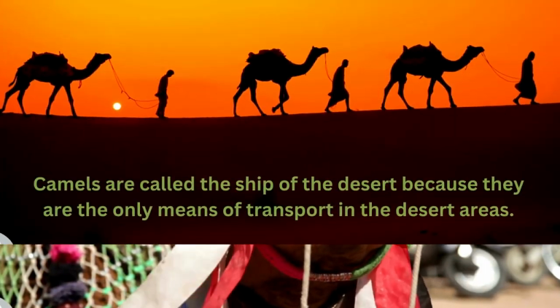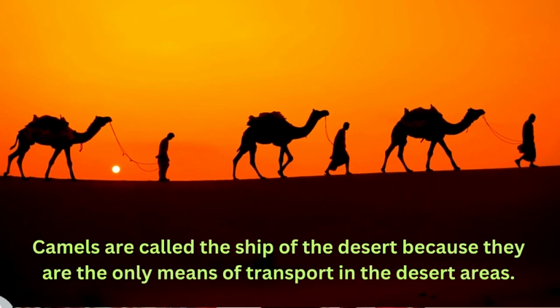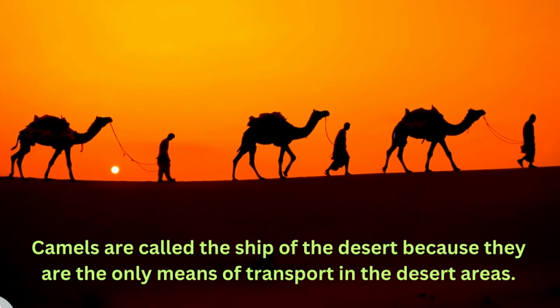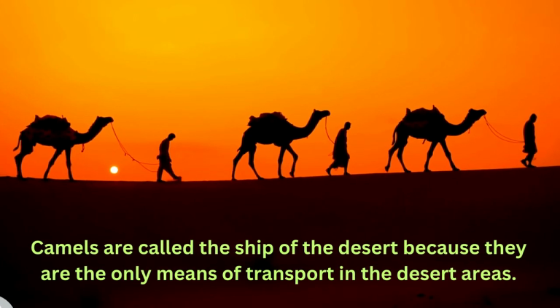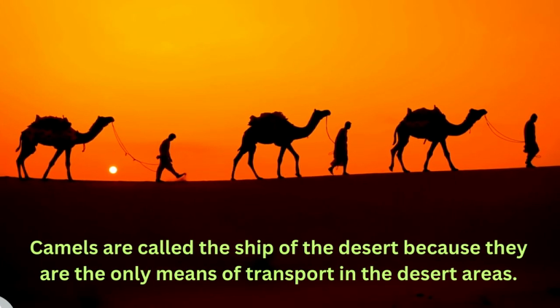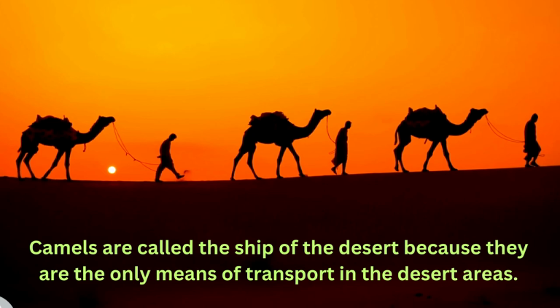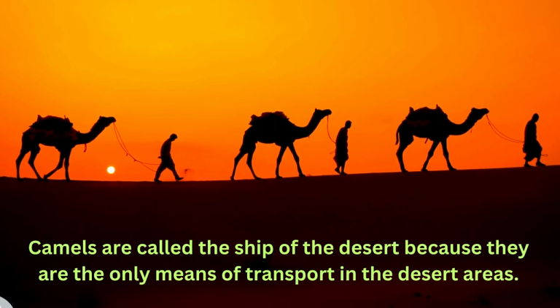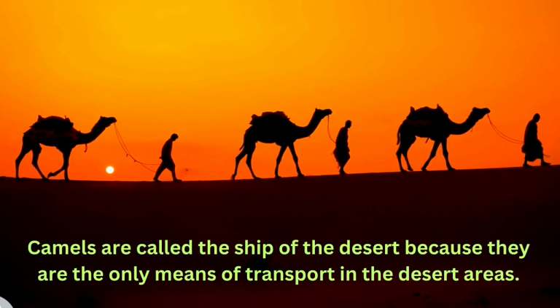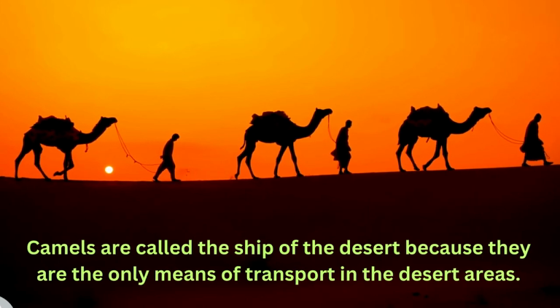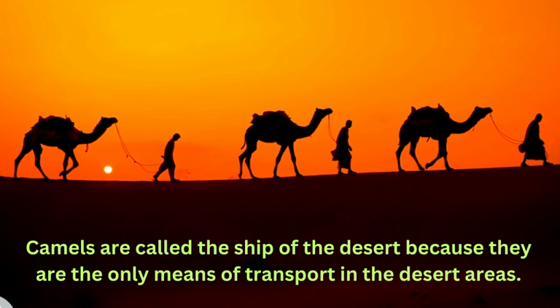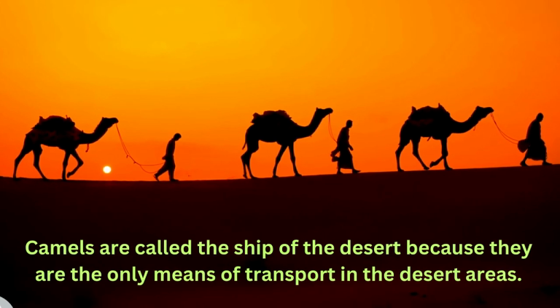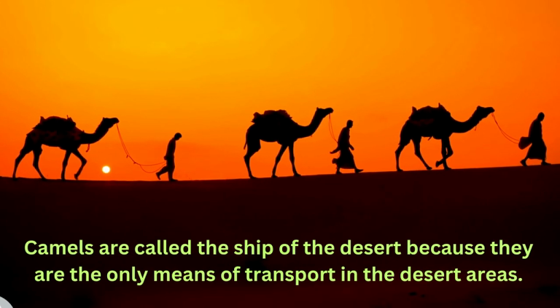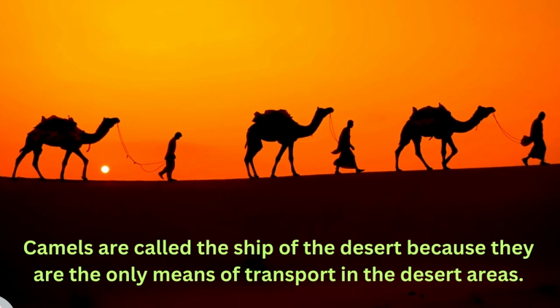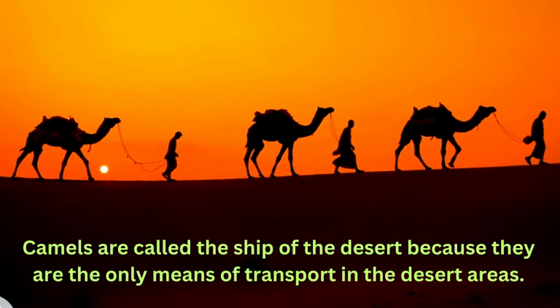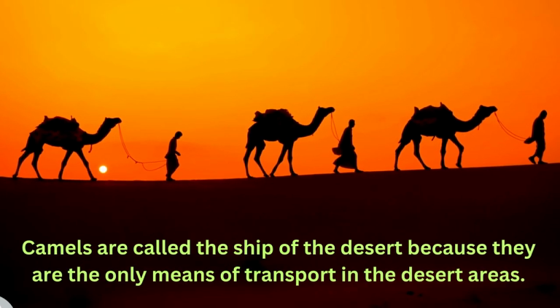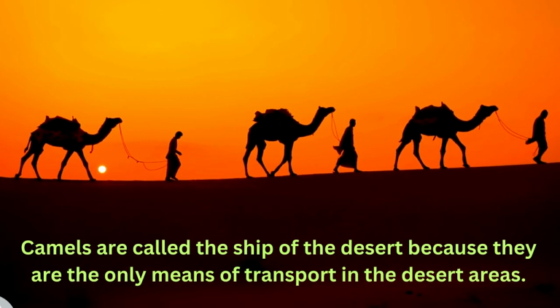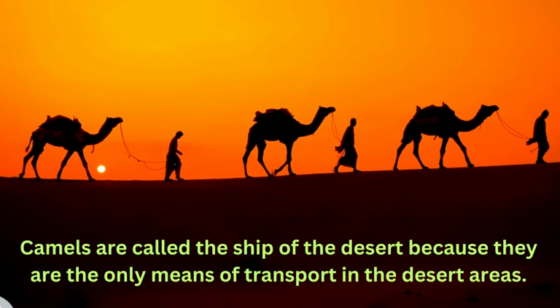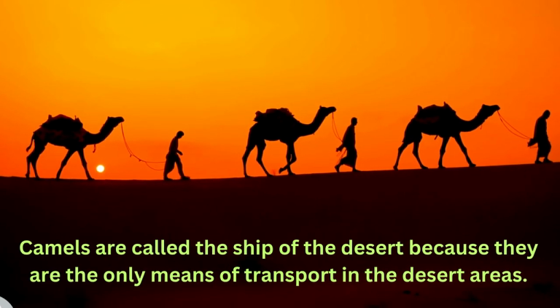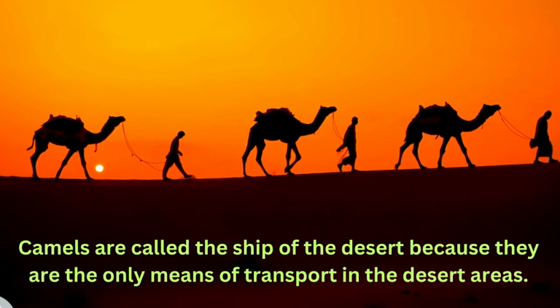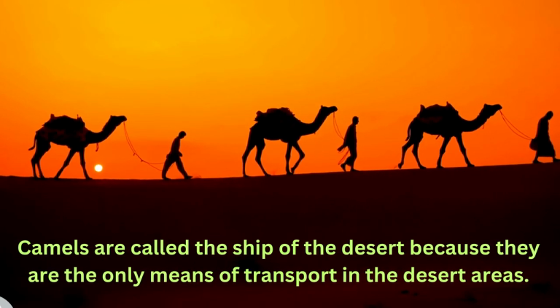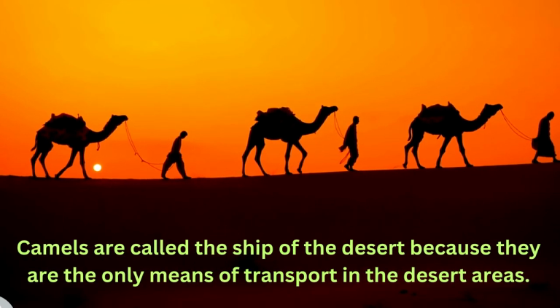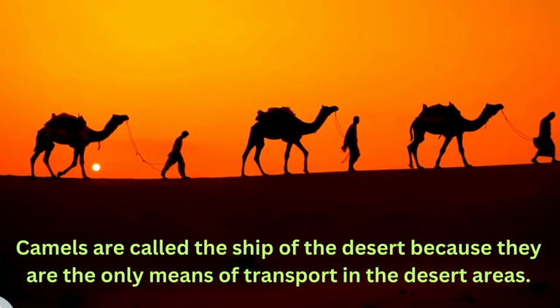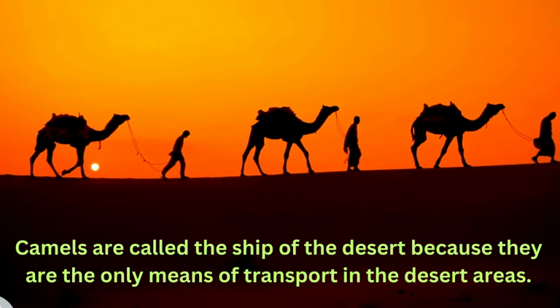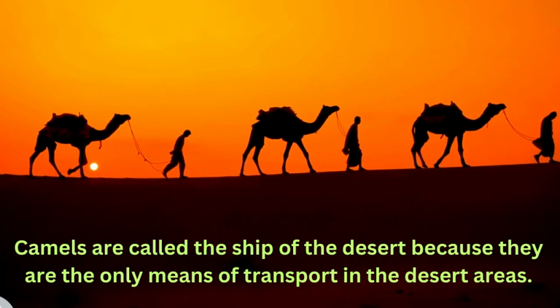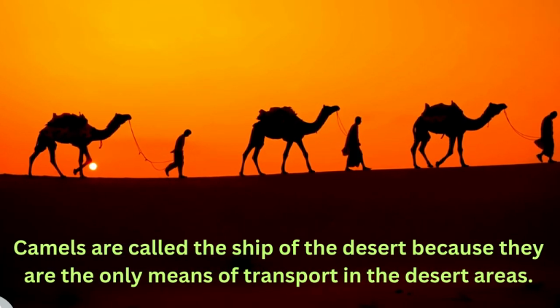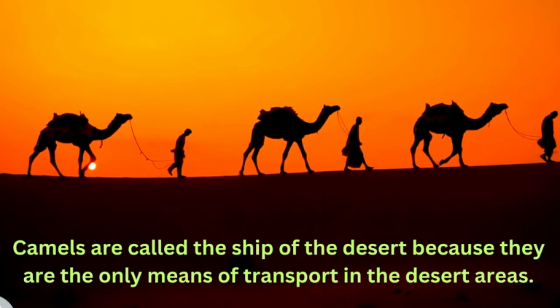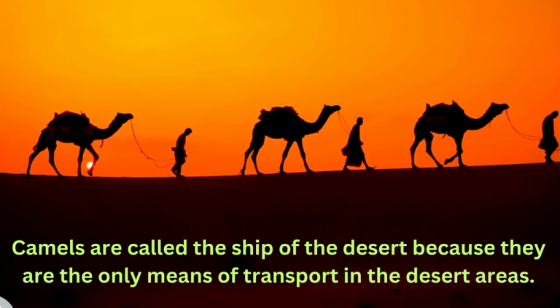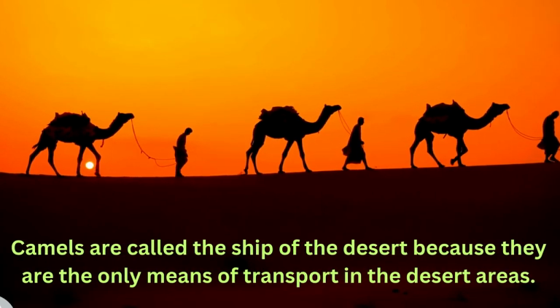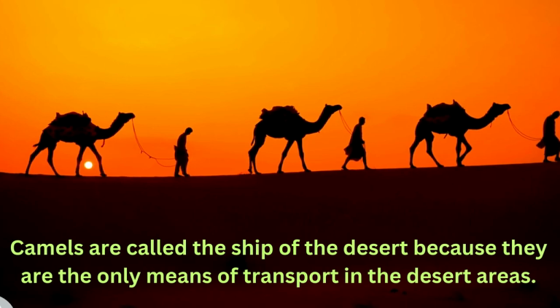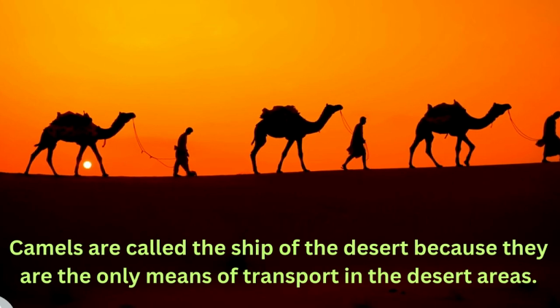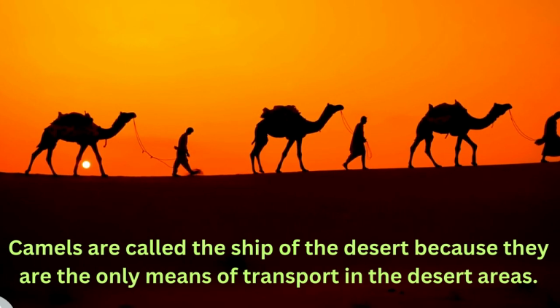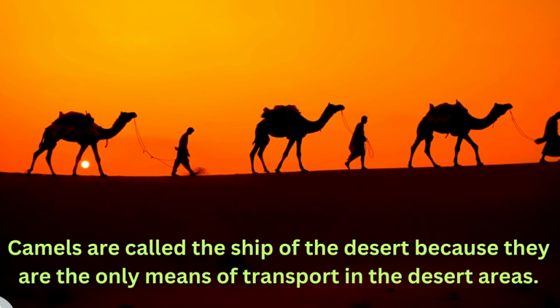So camels are called the ship of the desert because they are the primary means of transport in desert areas.